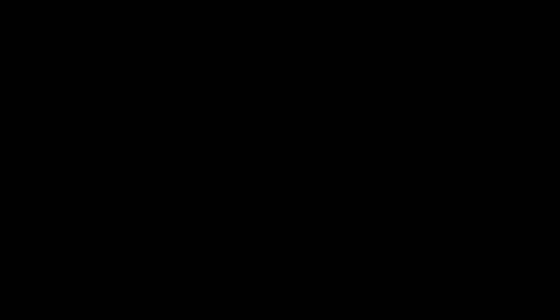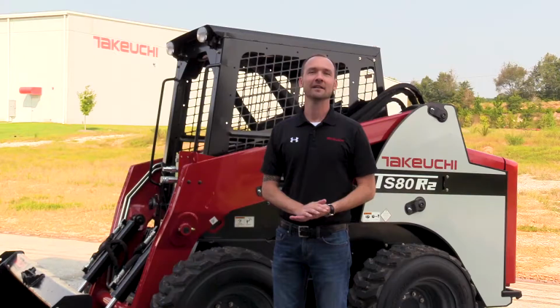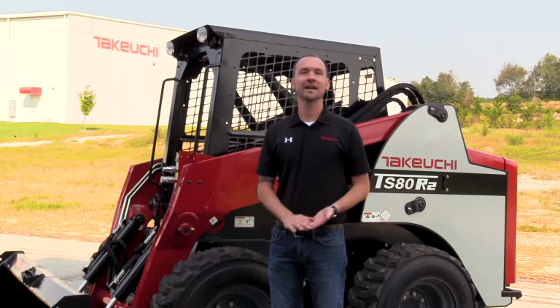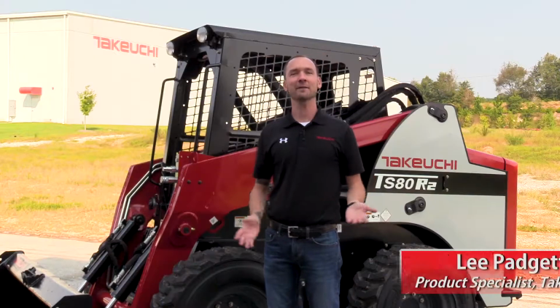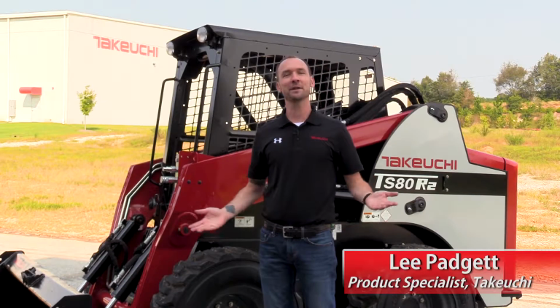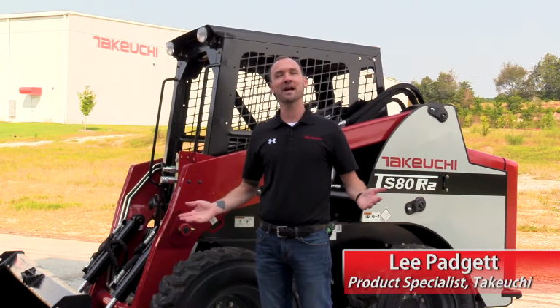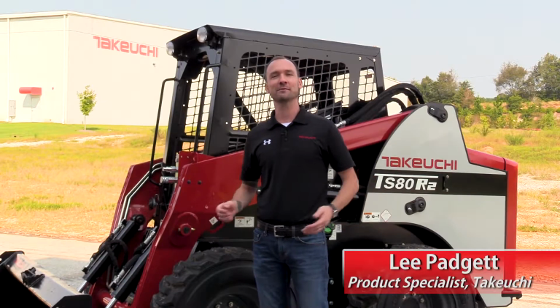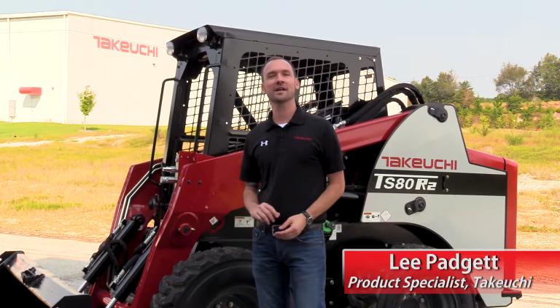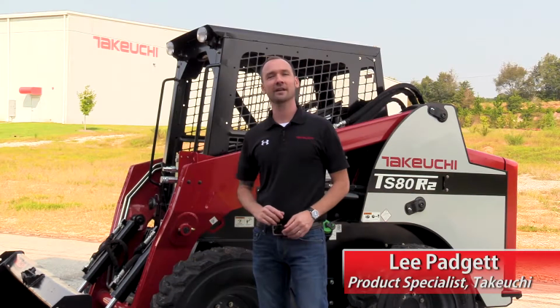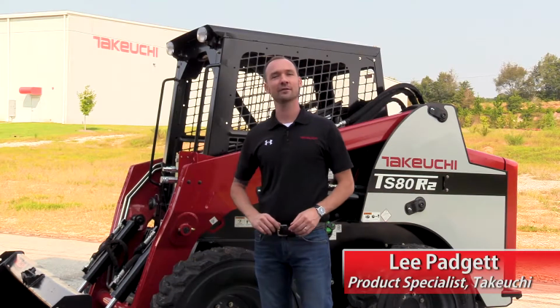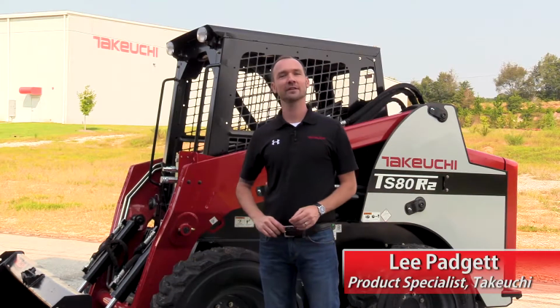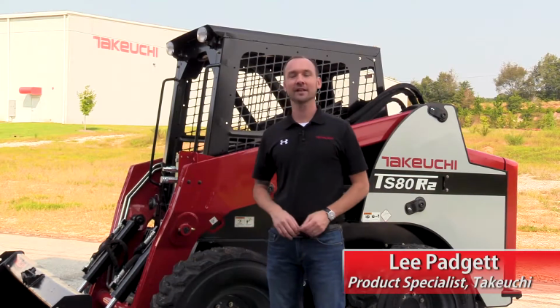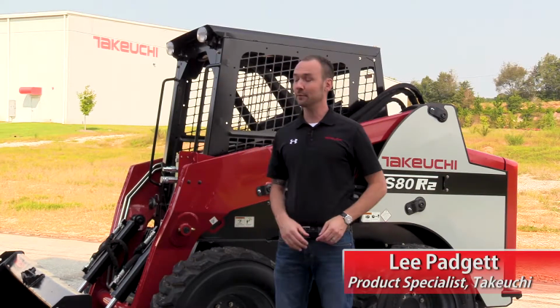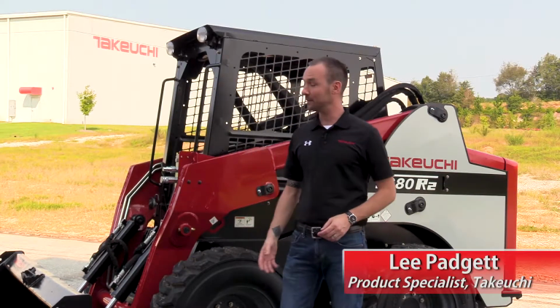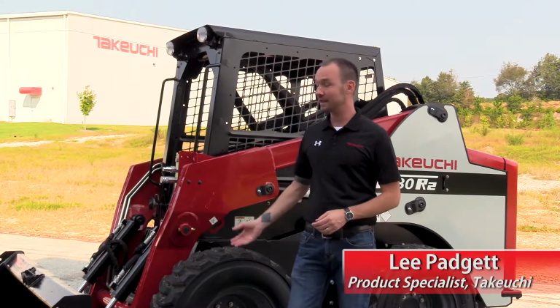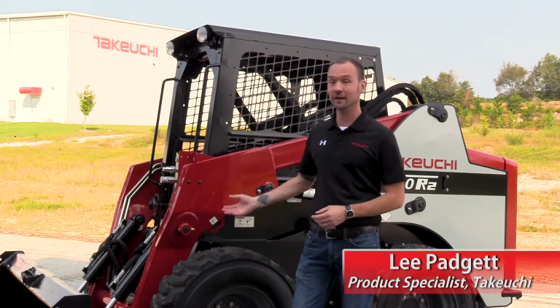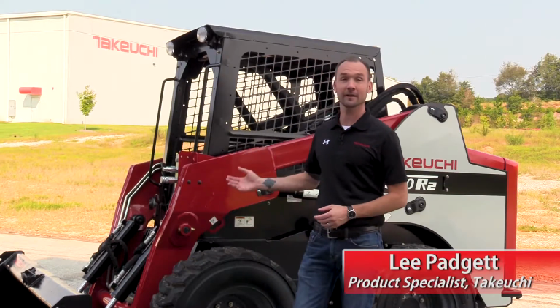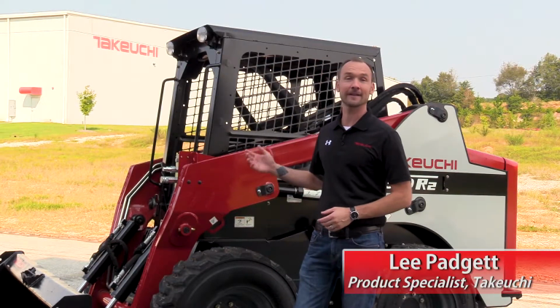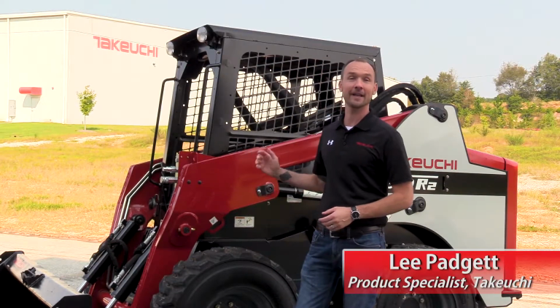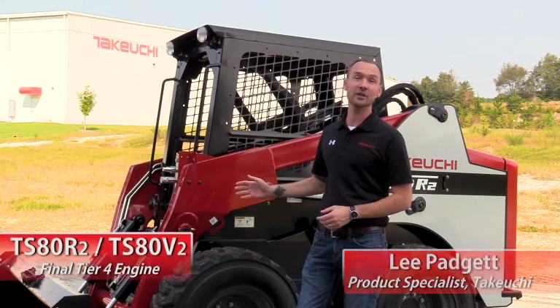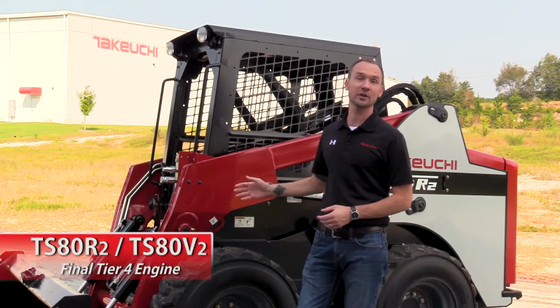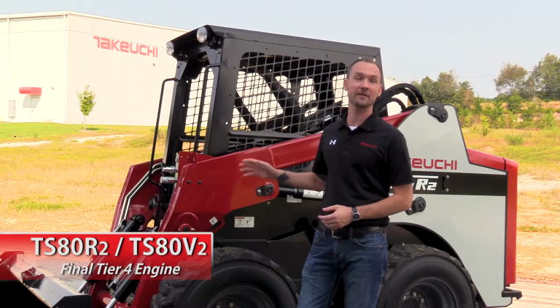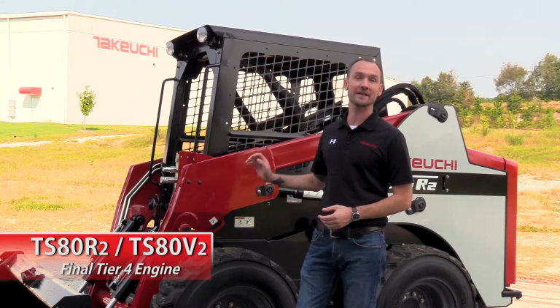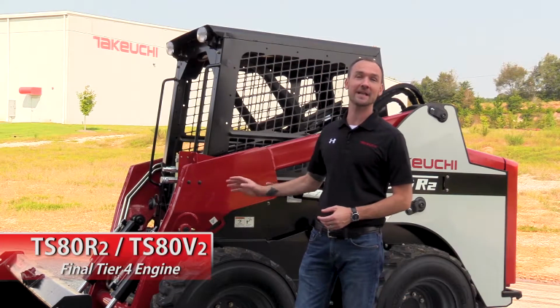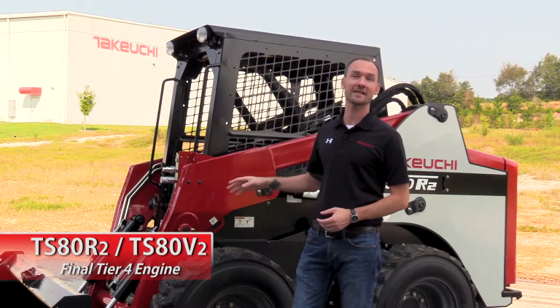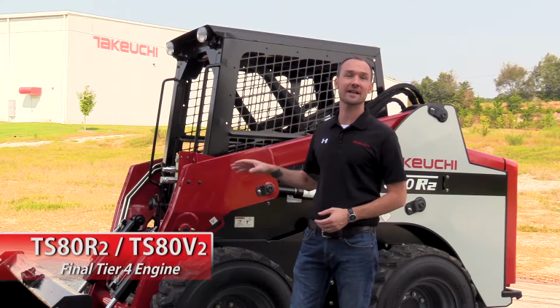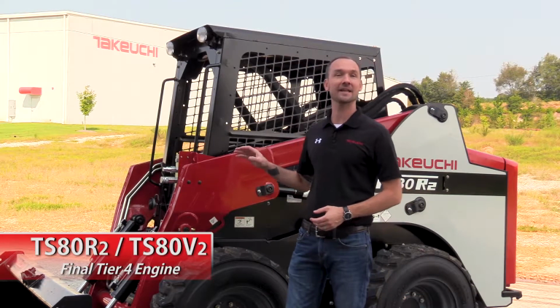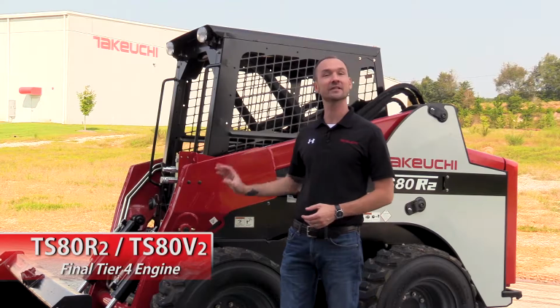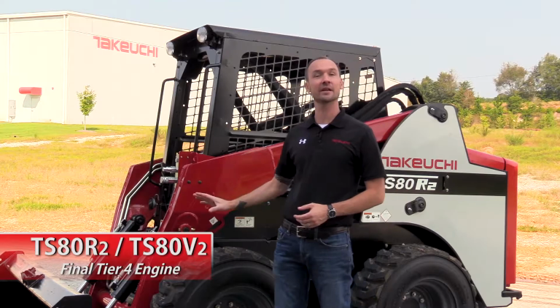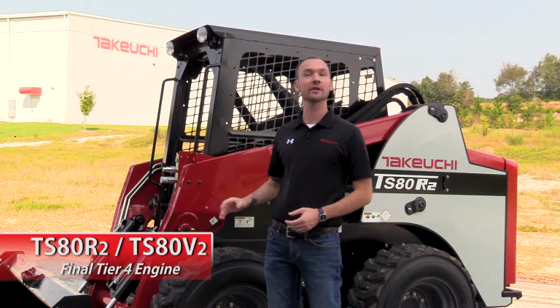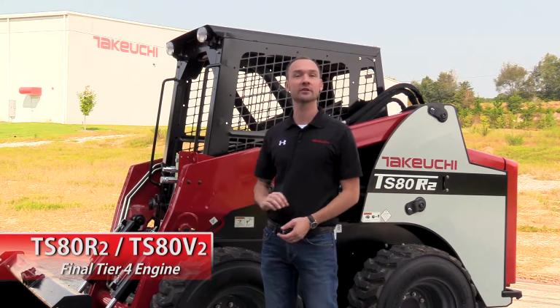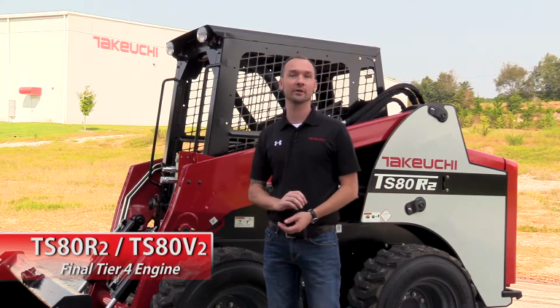Hey, I'm Lee Padgett with Takeuchi. Today we're going to be taking a look at the engine in the TS-80 Series 2.